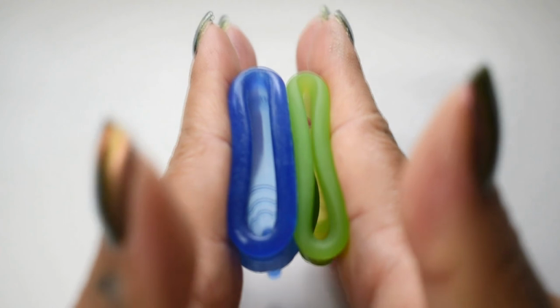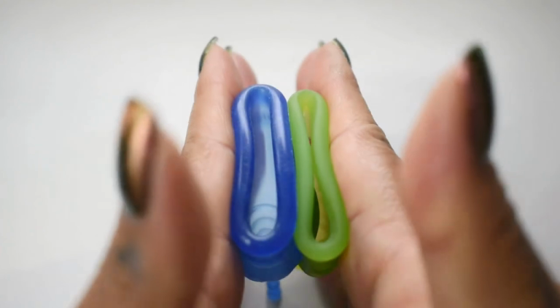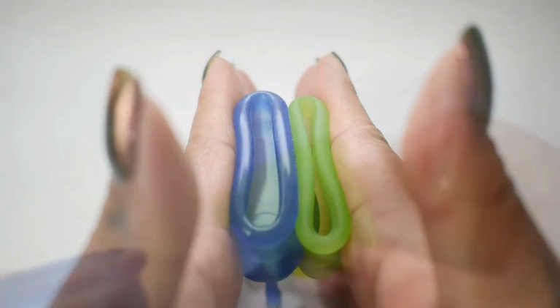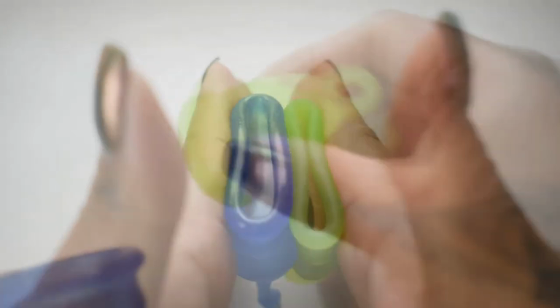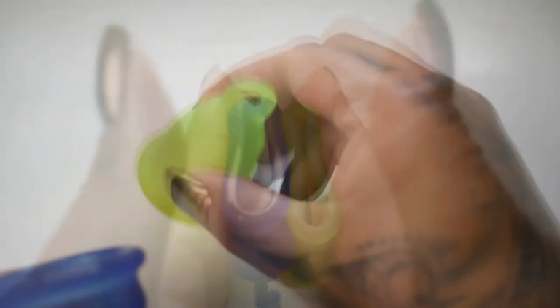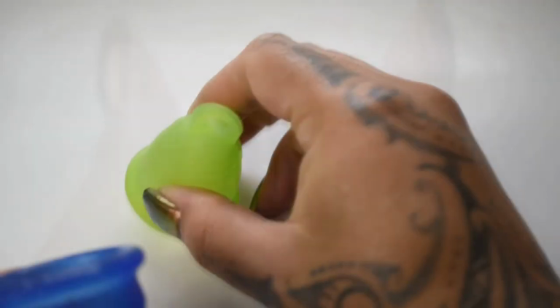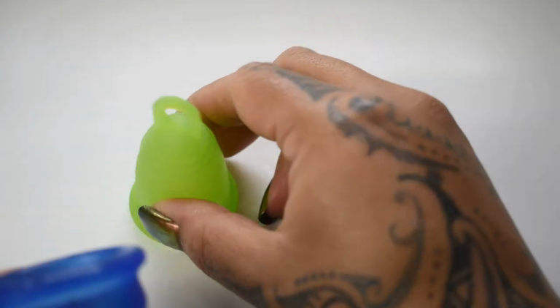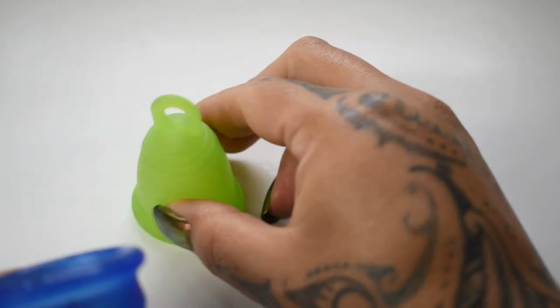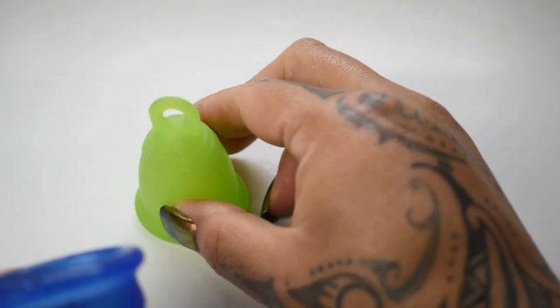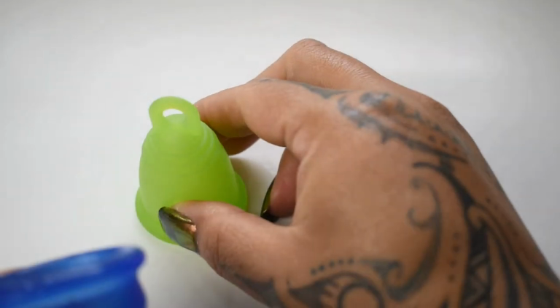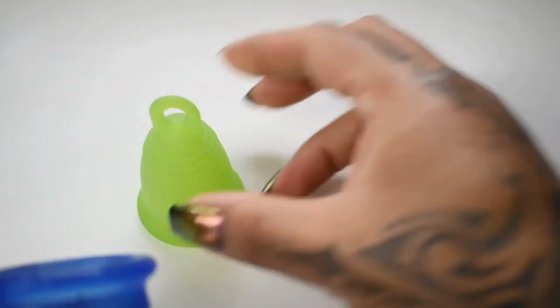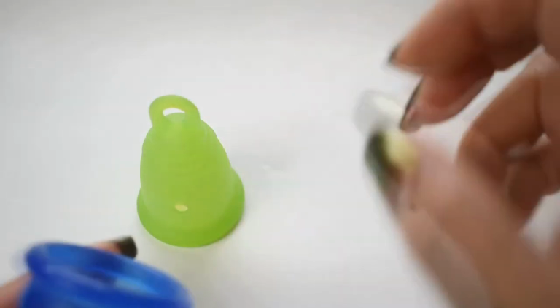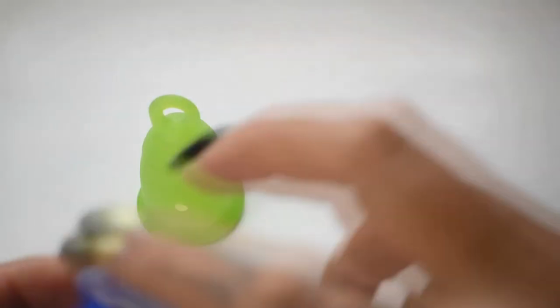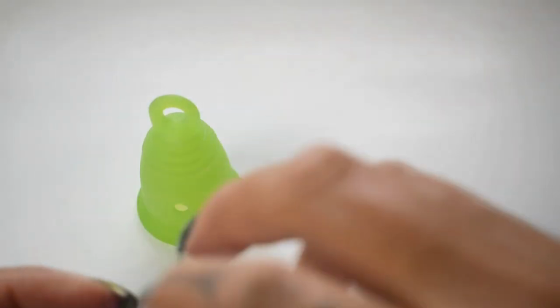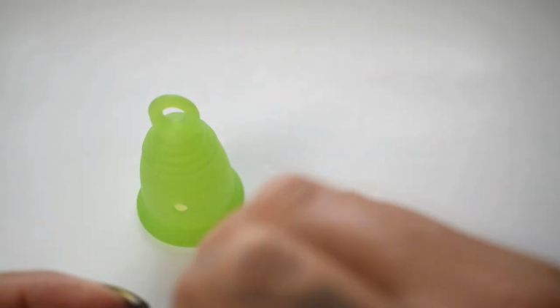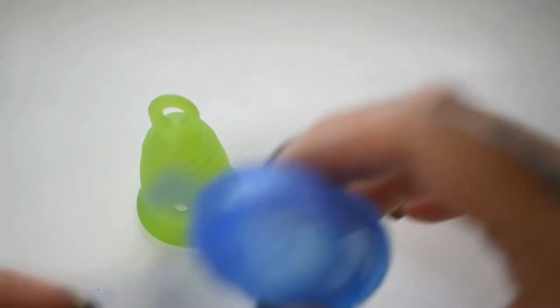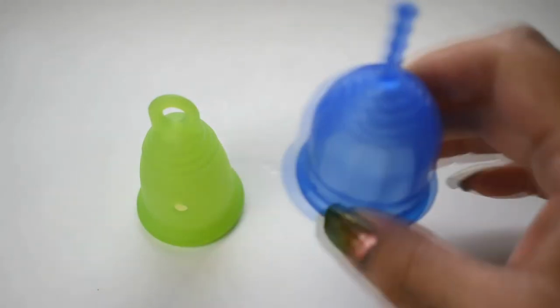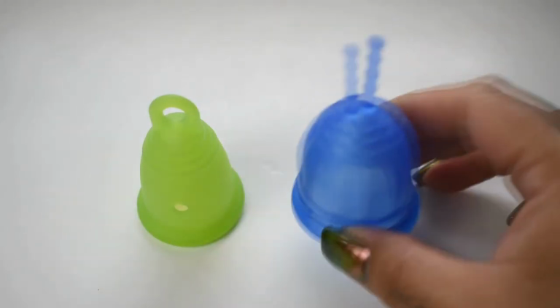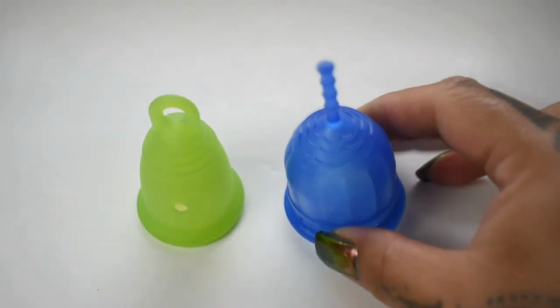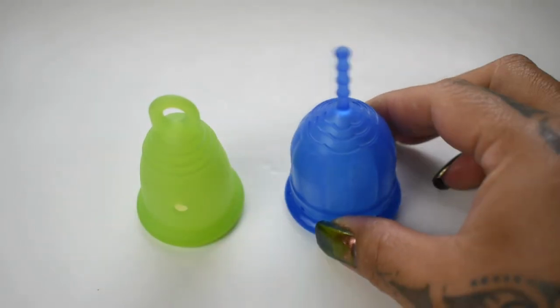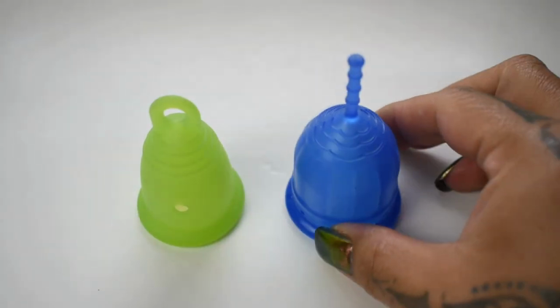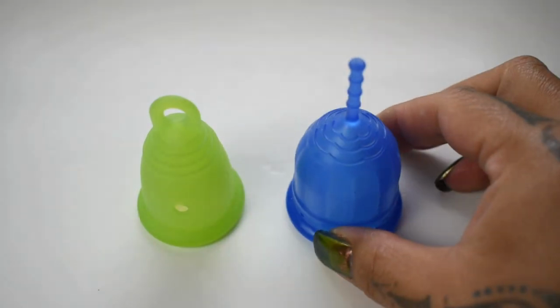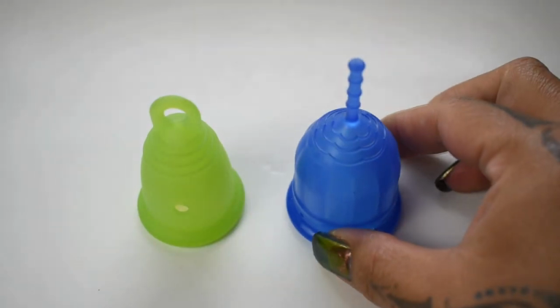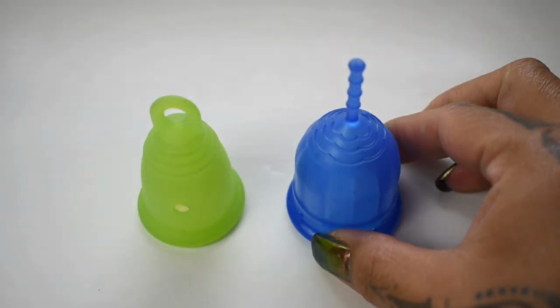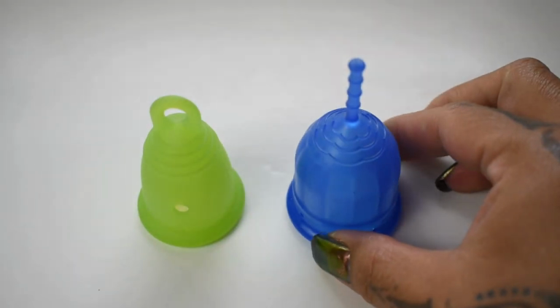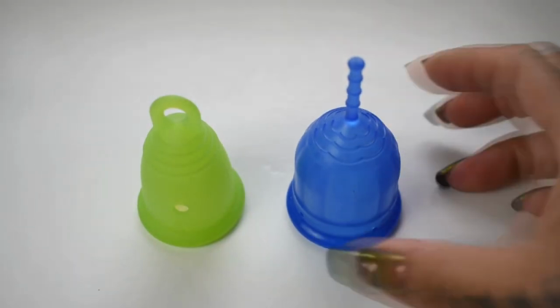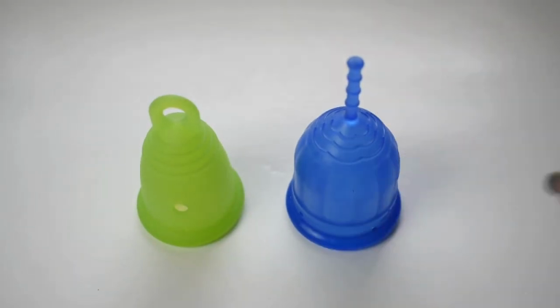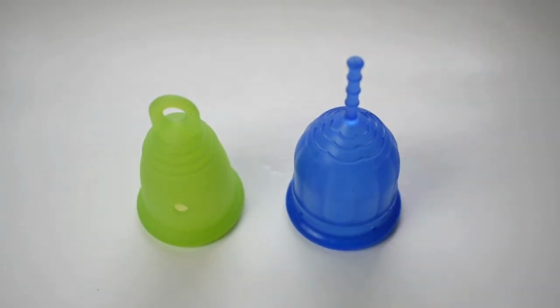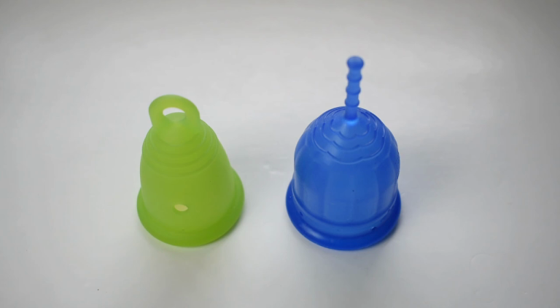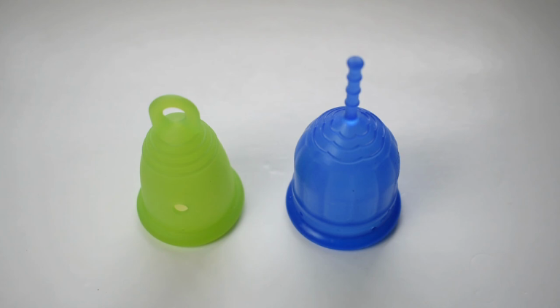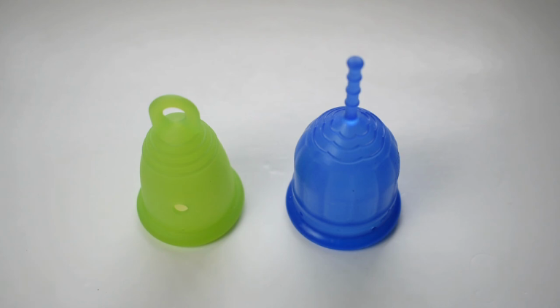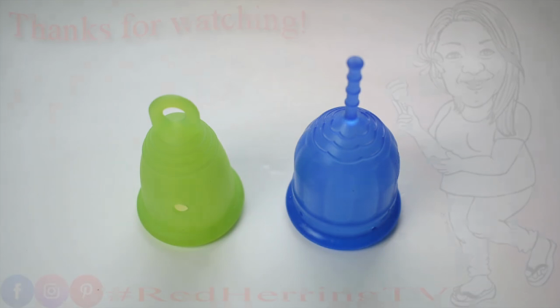And that was the standard Maluna in the Classic version and the Lolly Cup, both in the size small.